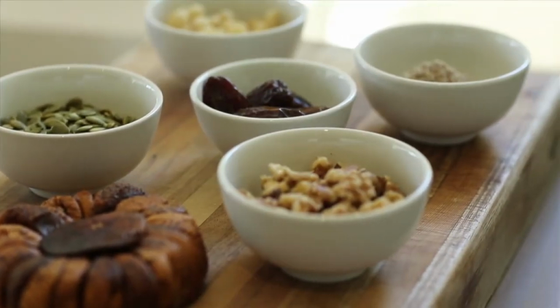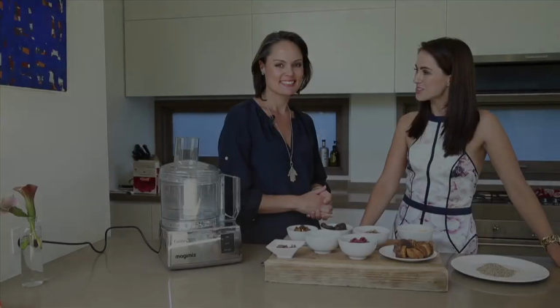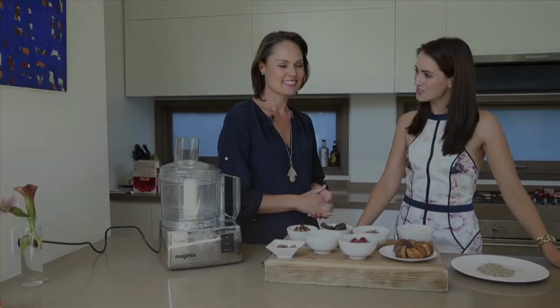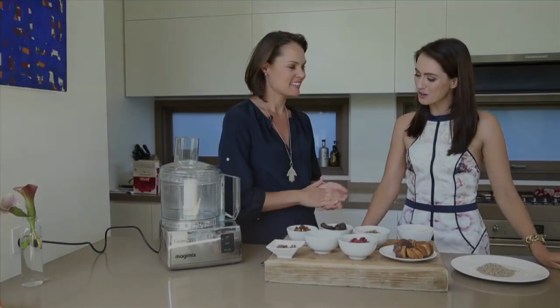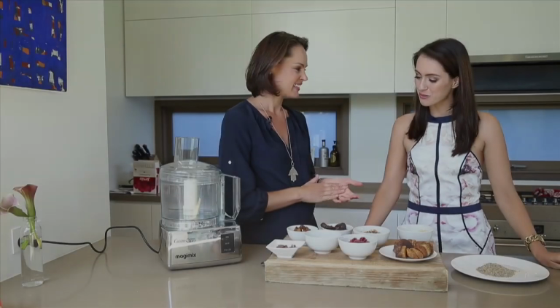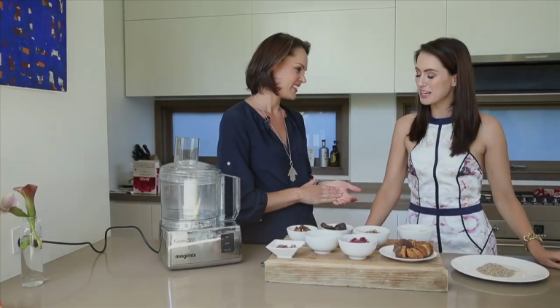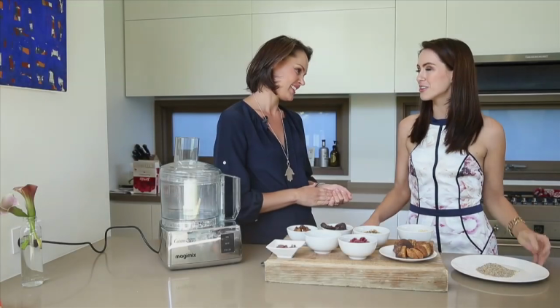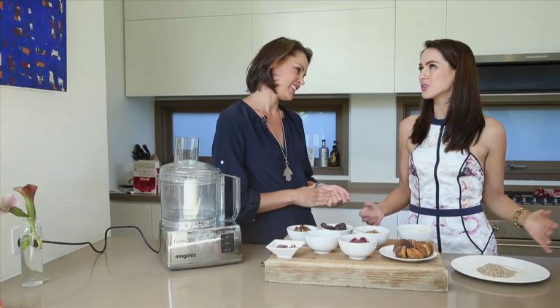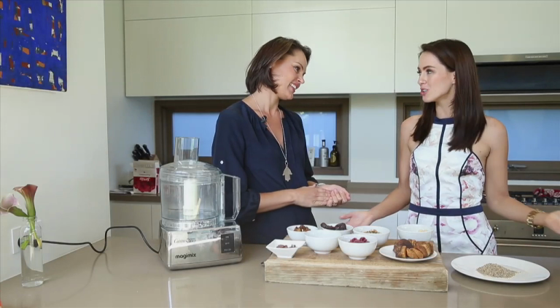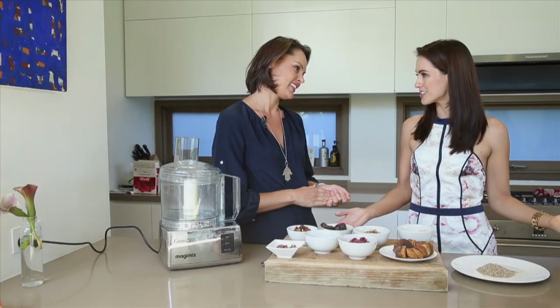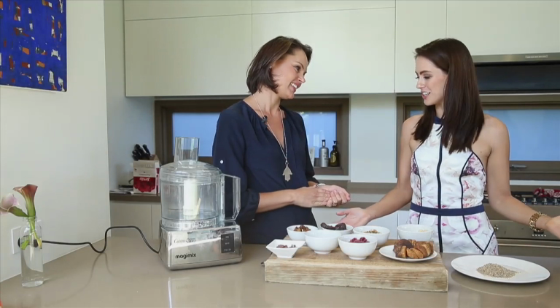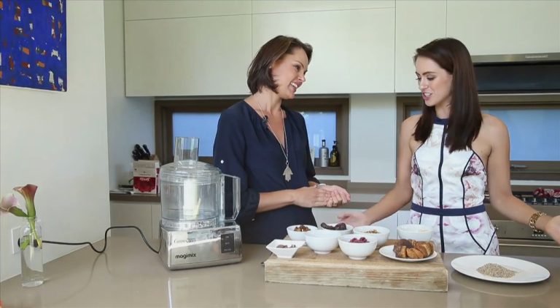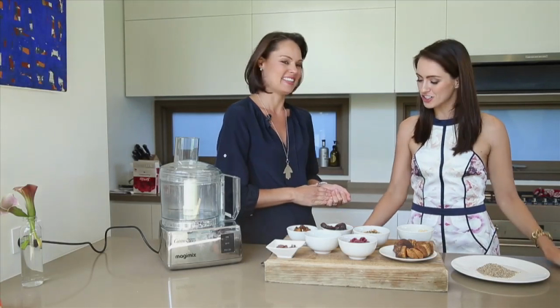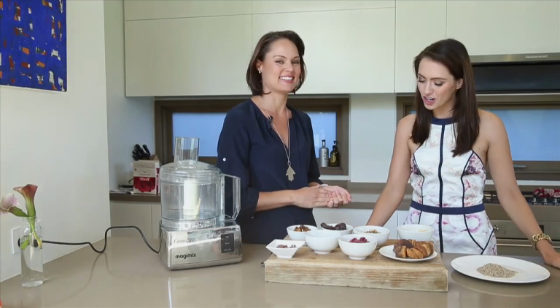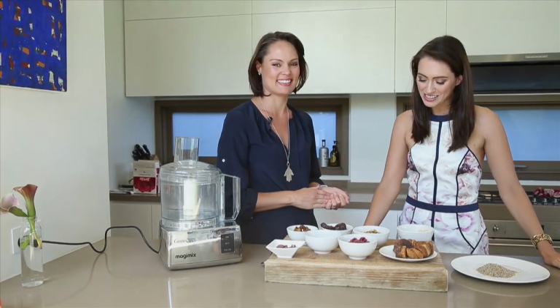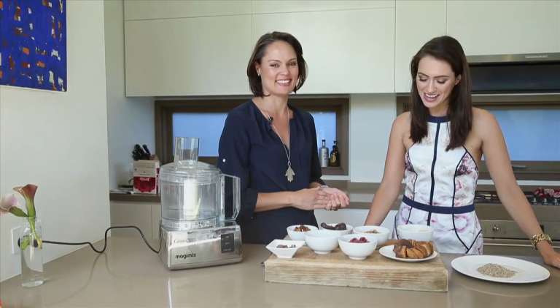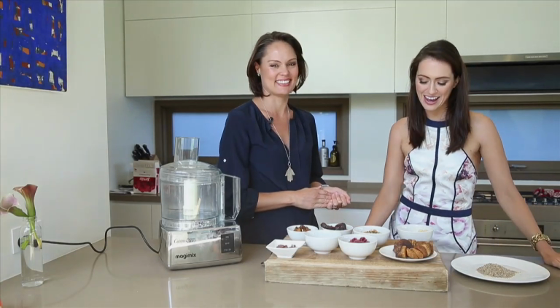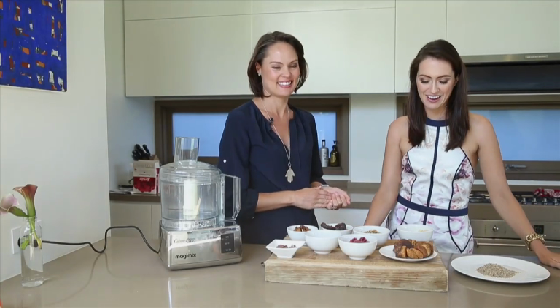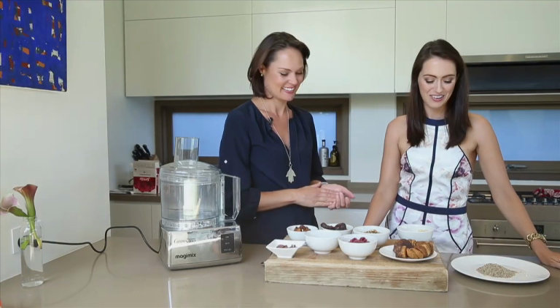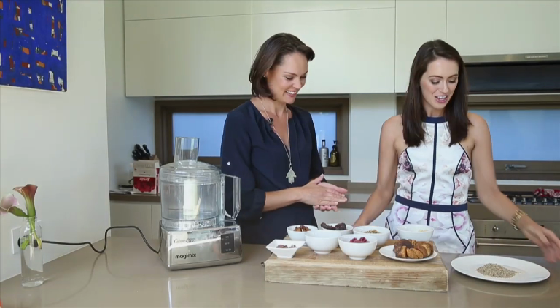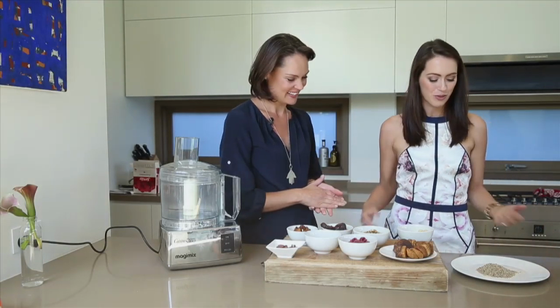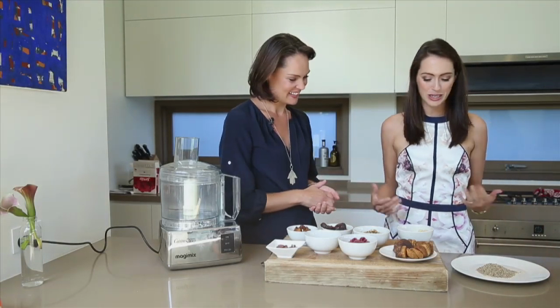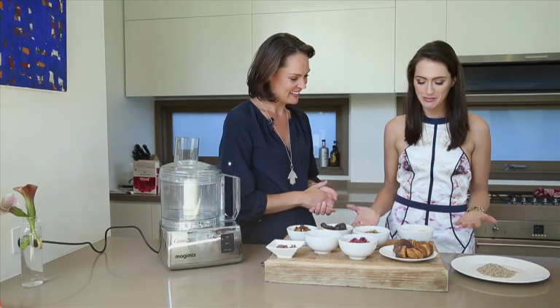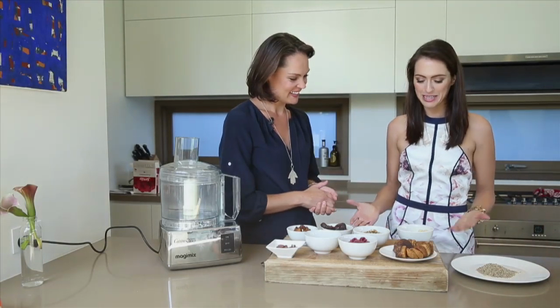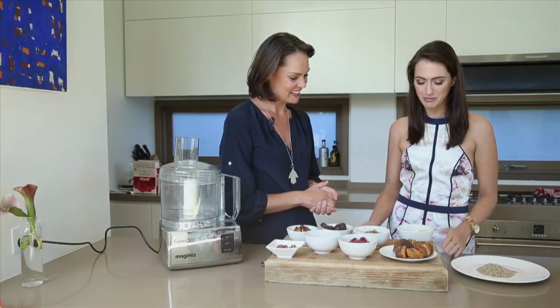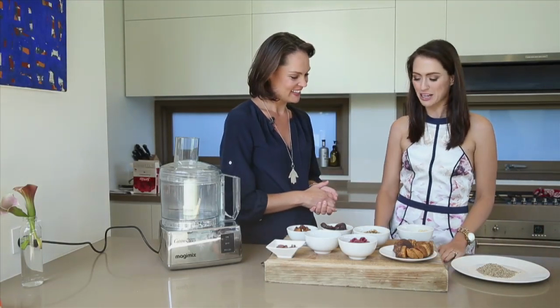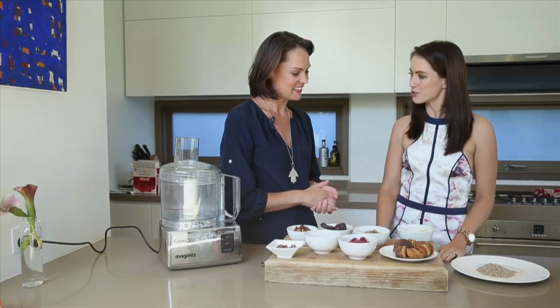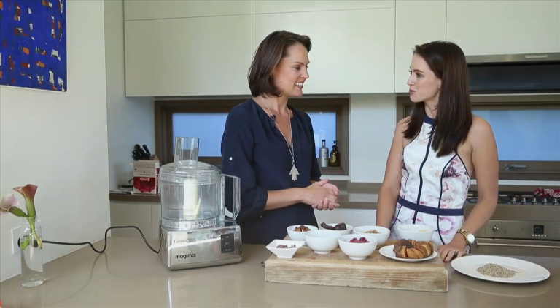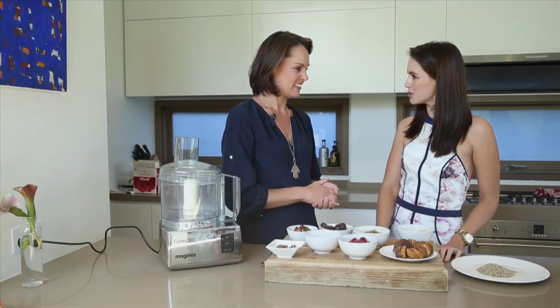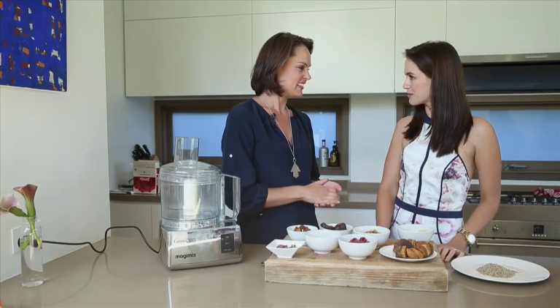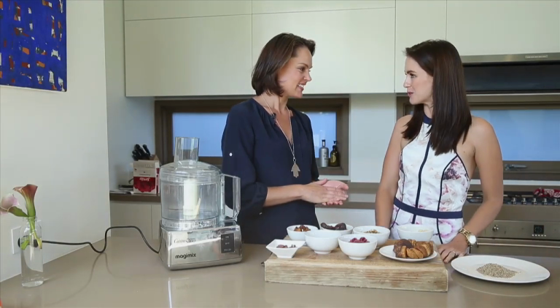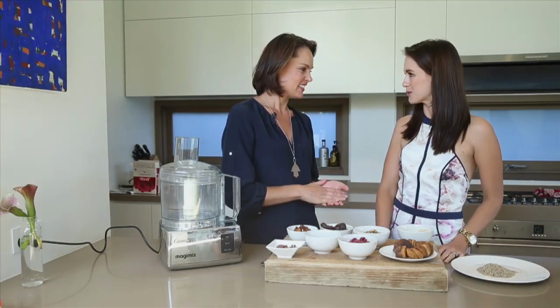So Zoe, we're here in your gorgeous kitchen. Show us how we can make some natural protein balls.